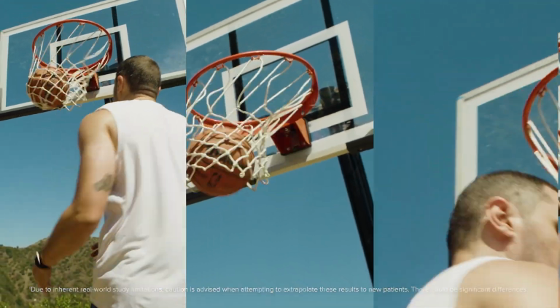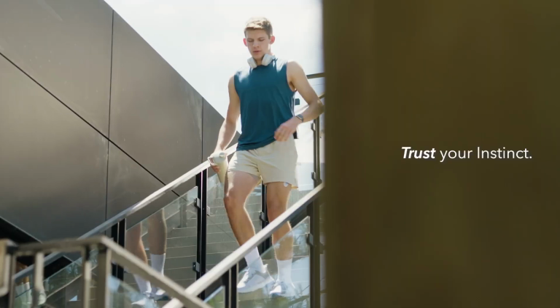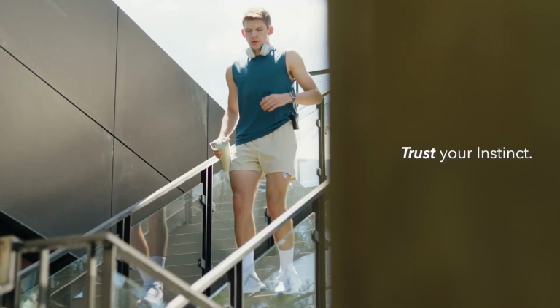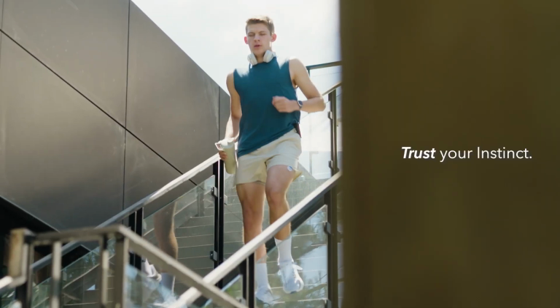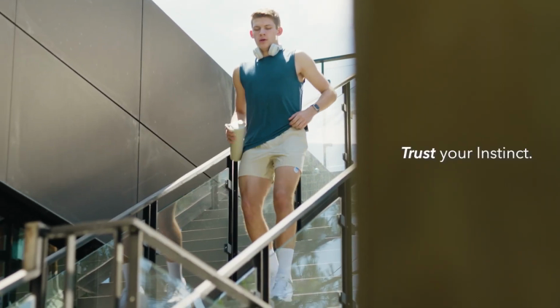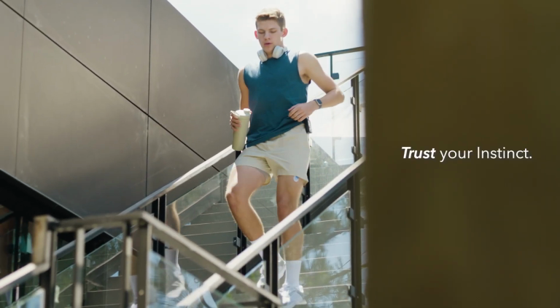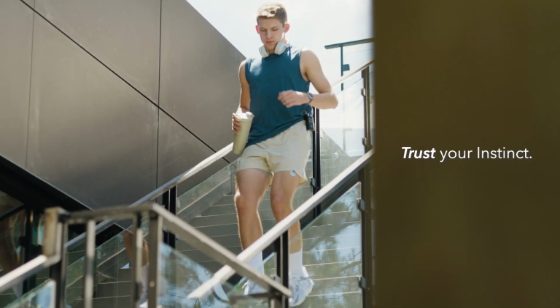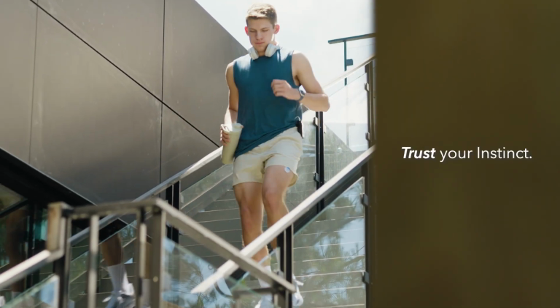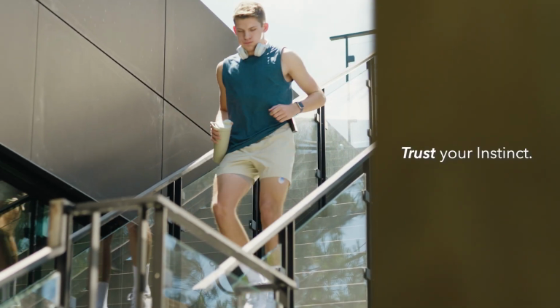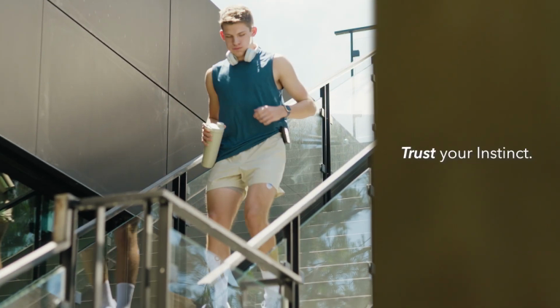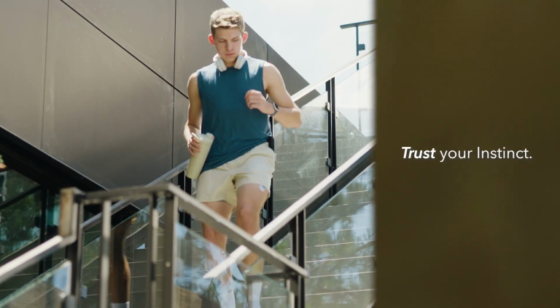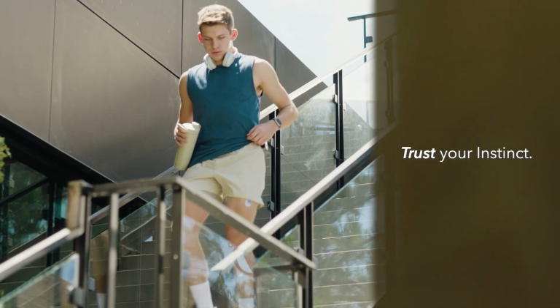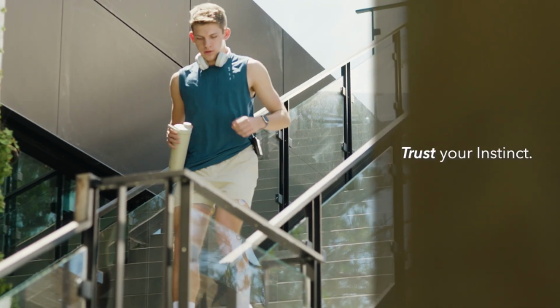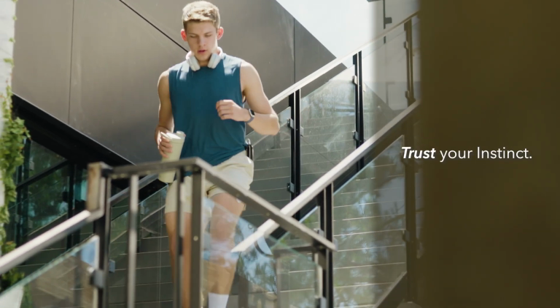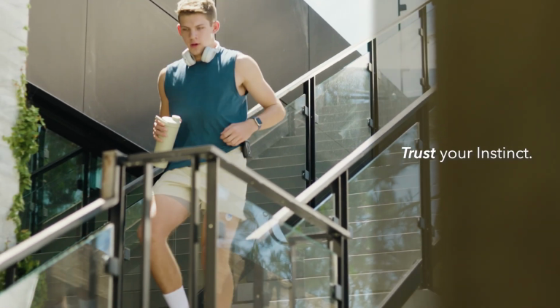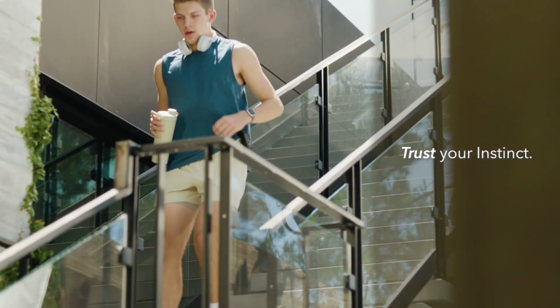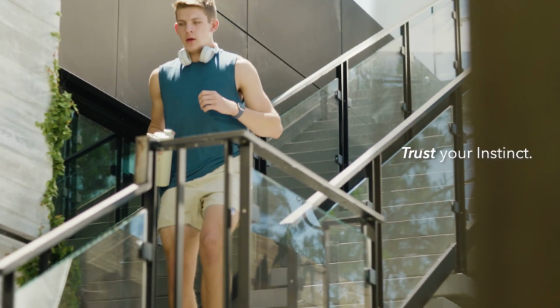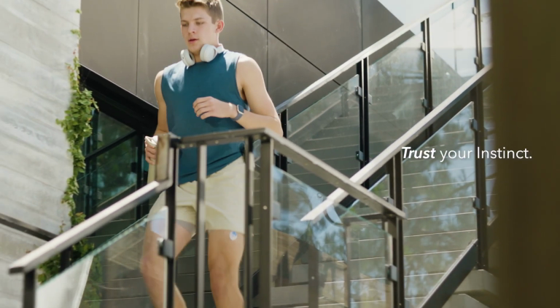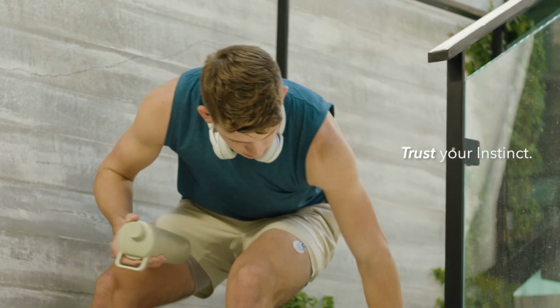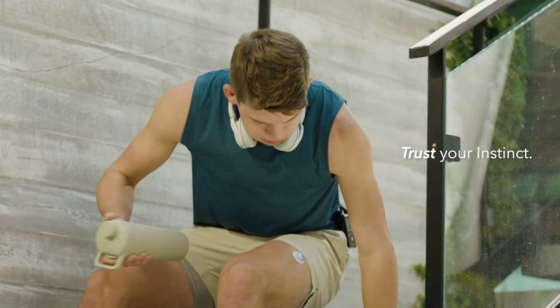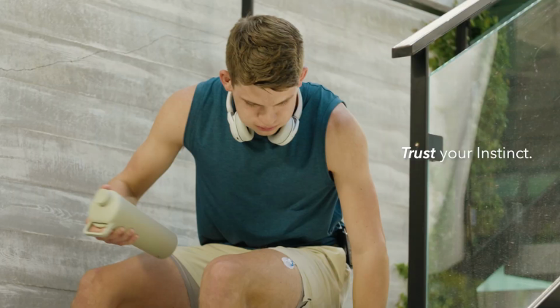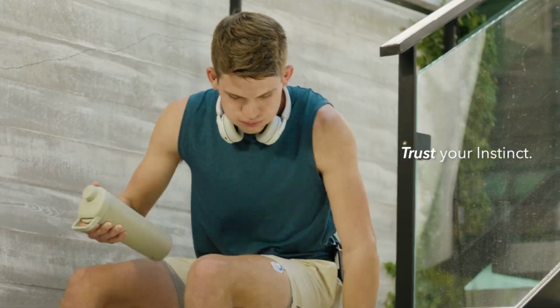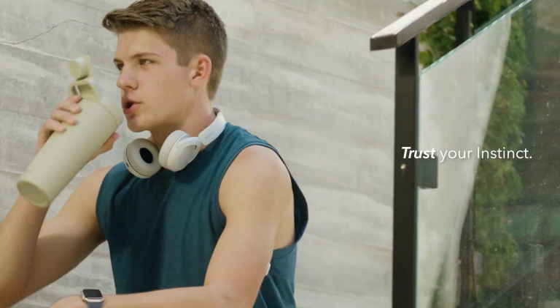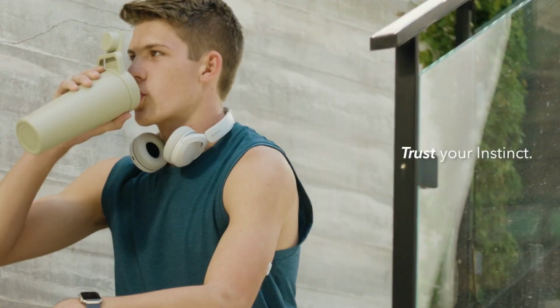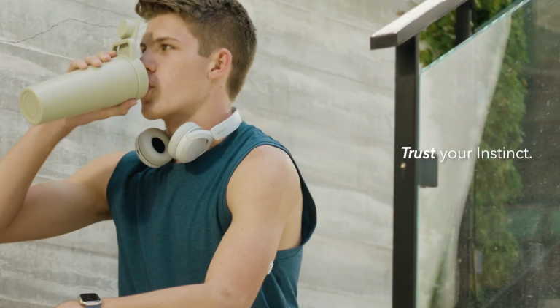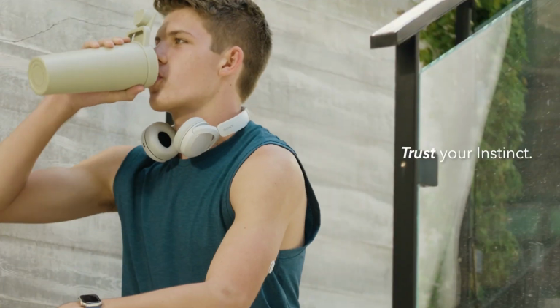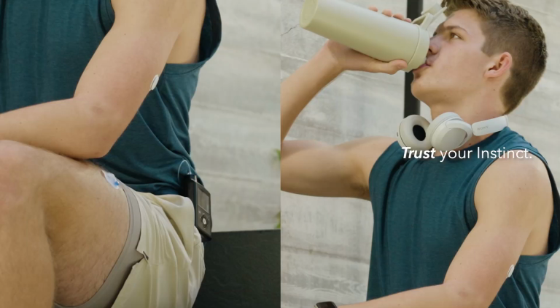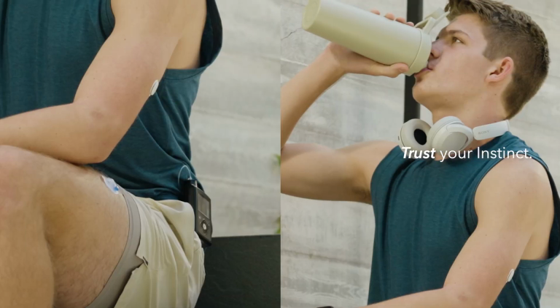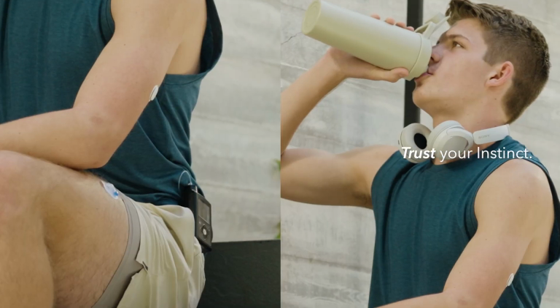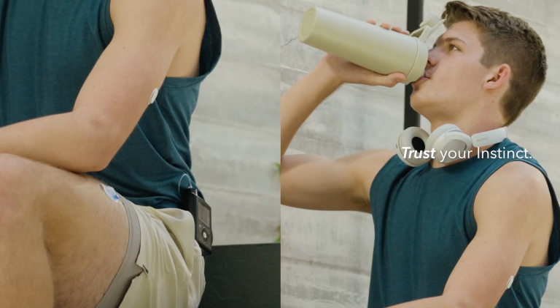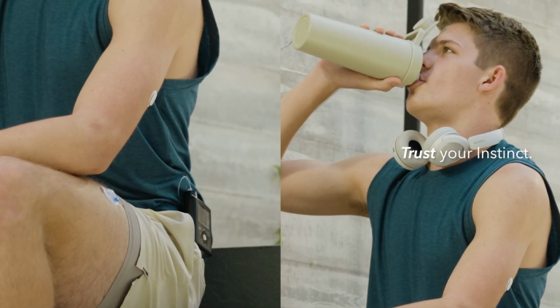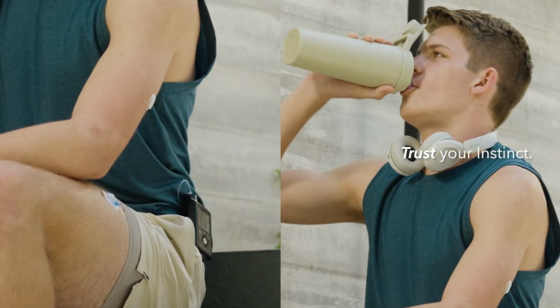The system adapts in real time, even when you forget, turning instinct into action.